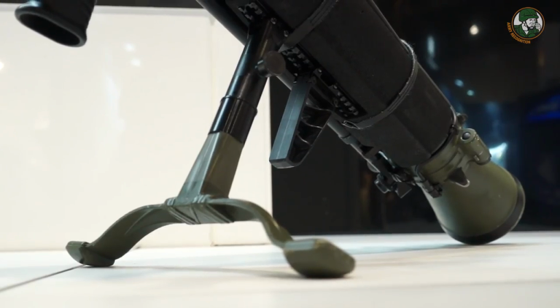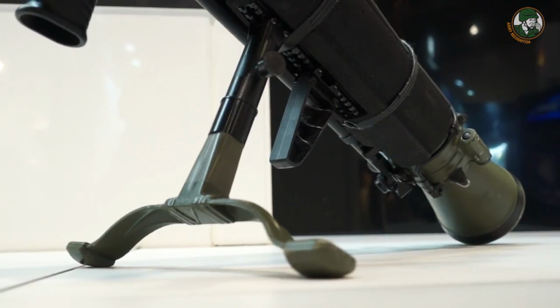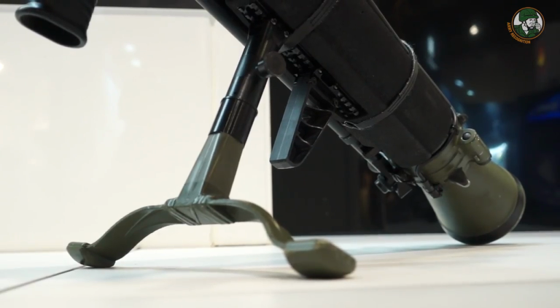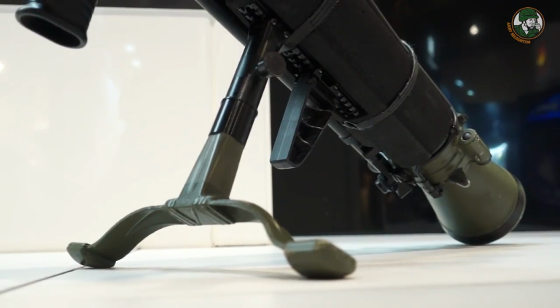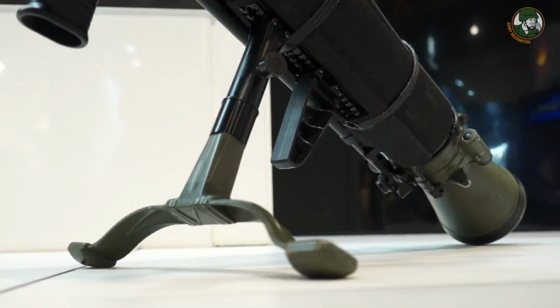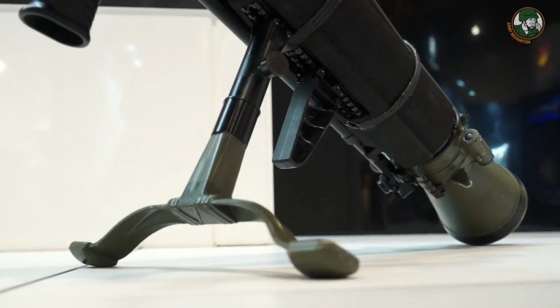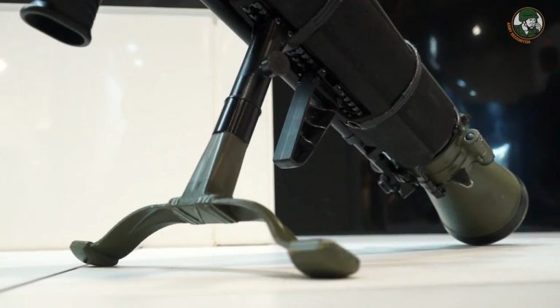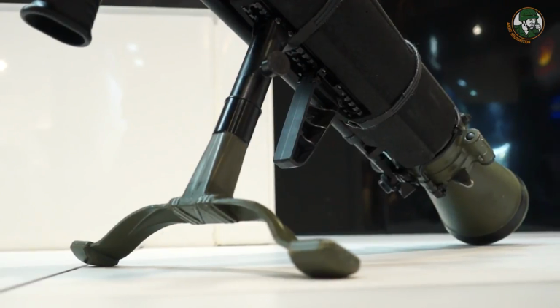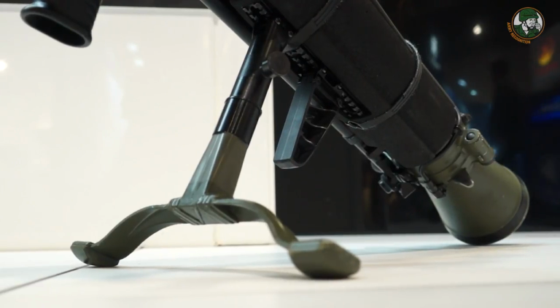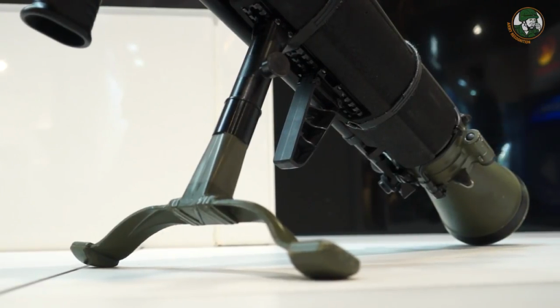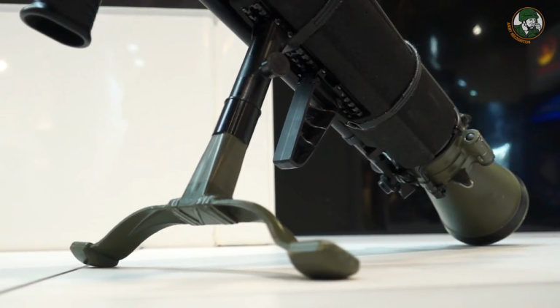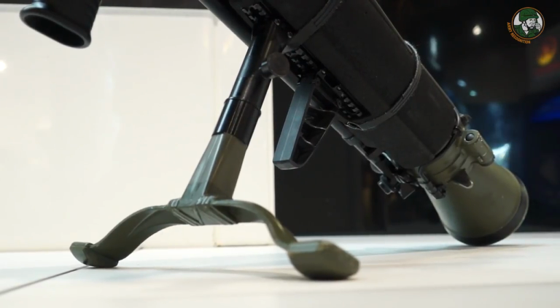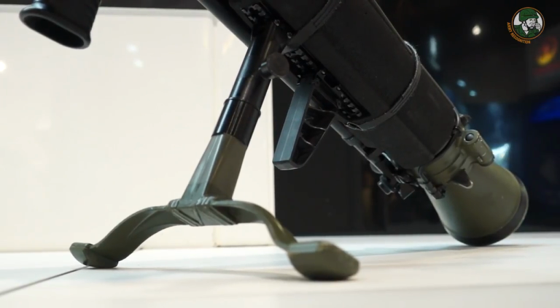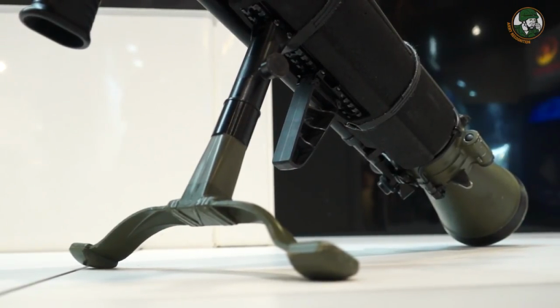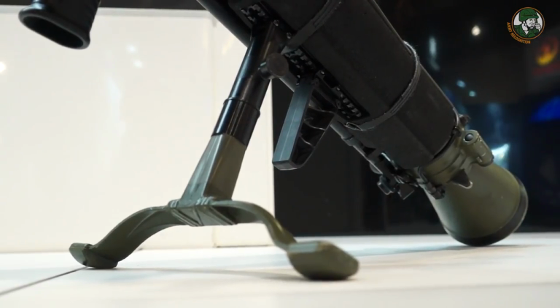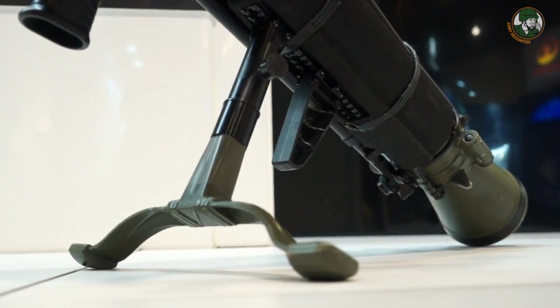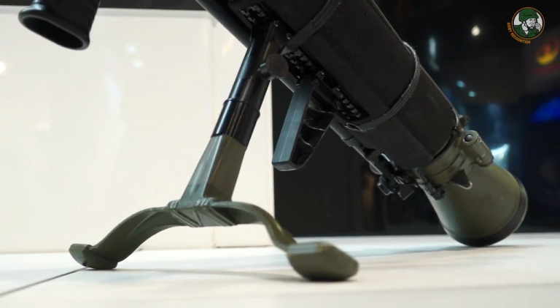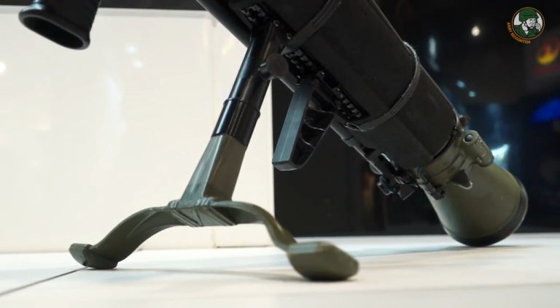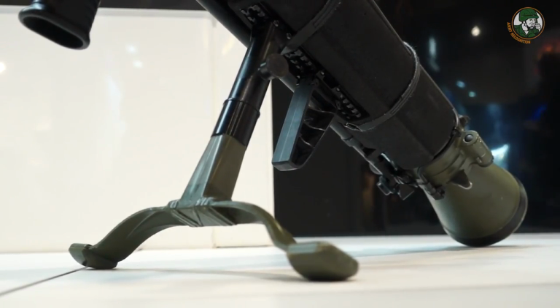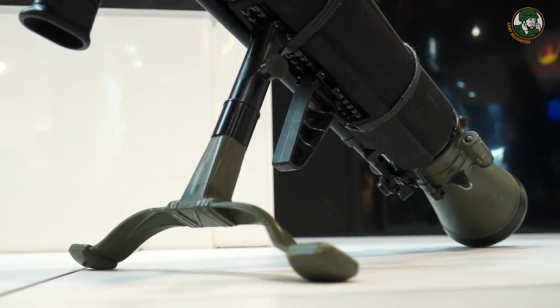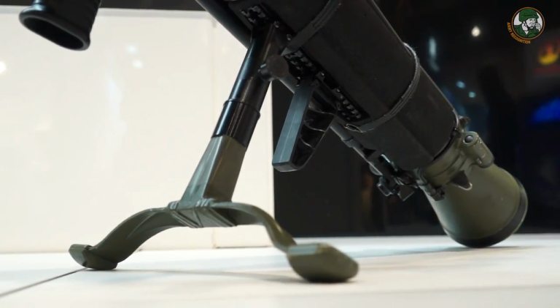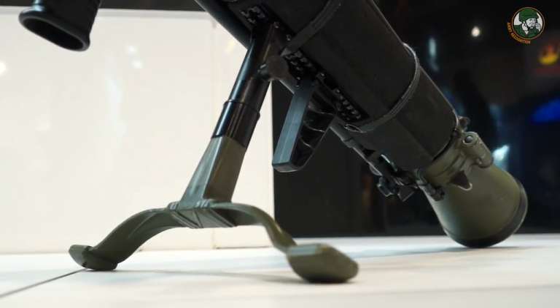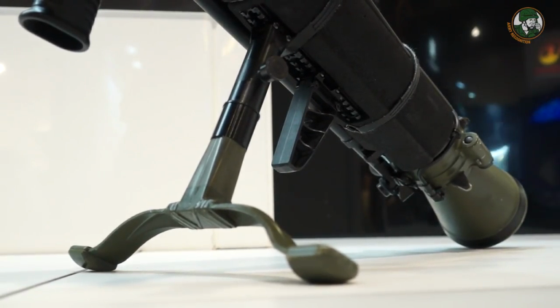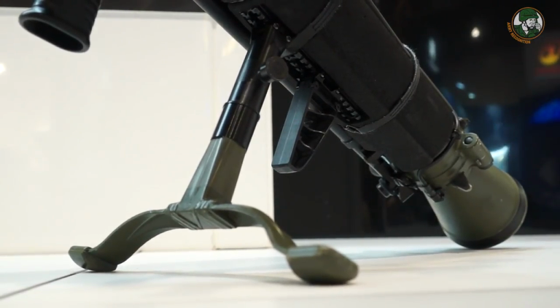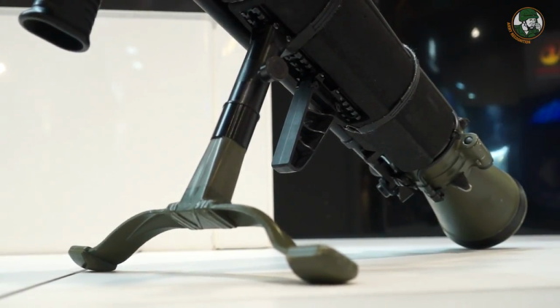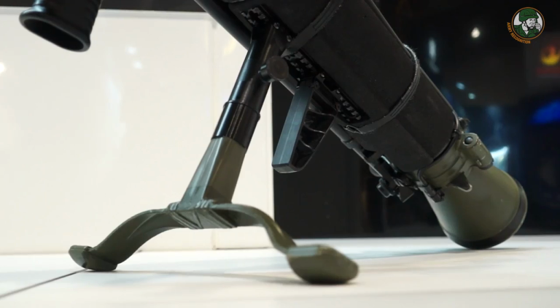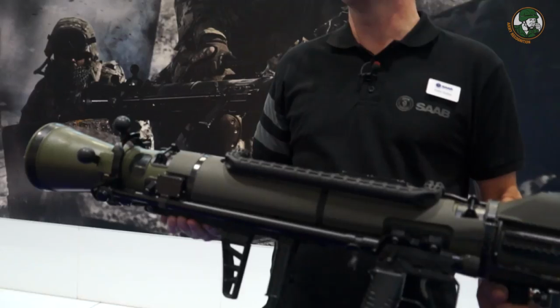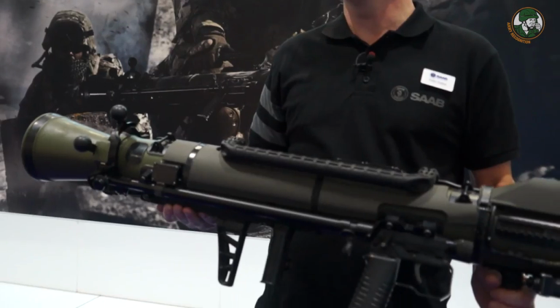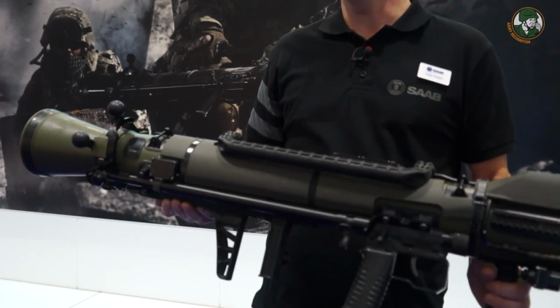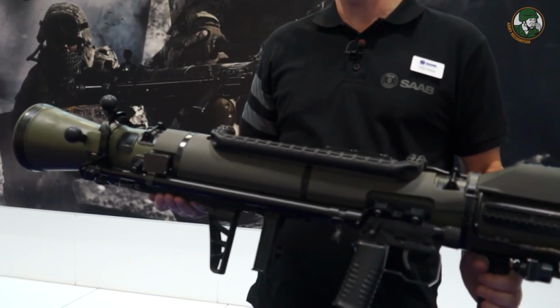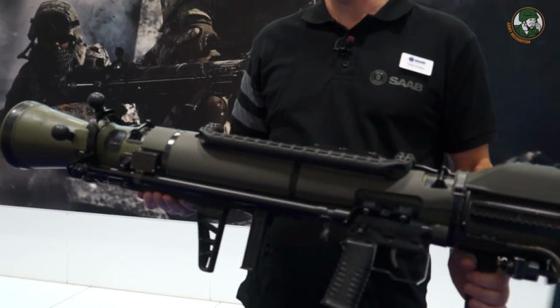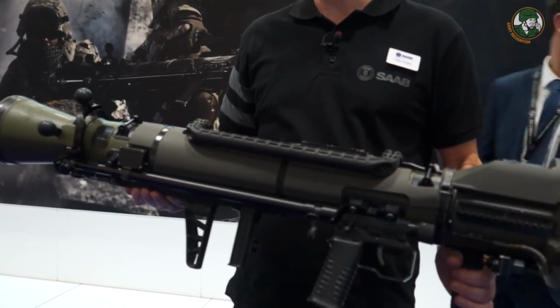We're now down to a weight below 7 kilograms — half the weight of the original weapon. The weapon is also shorter, now down to less than a meter in length.